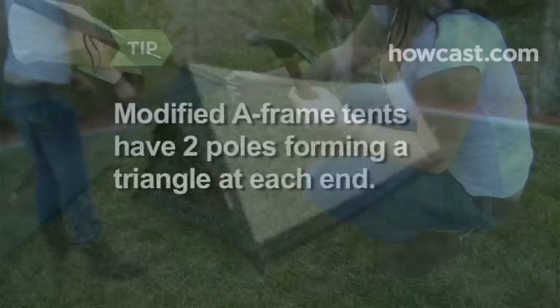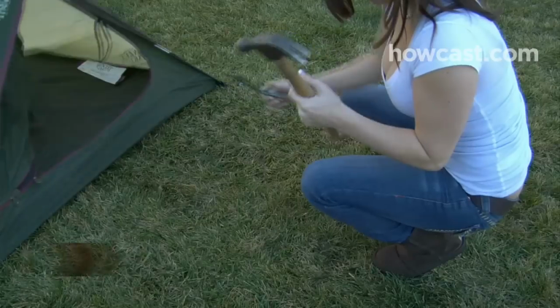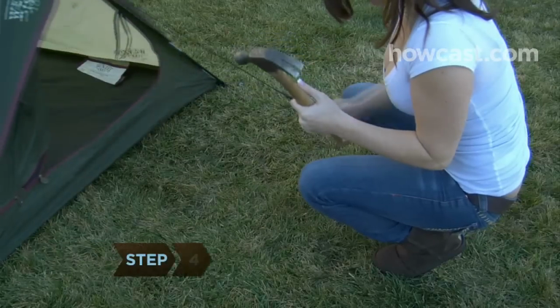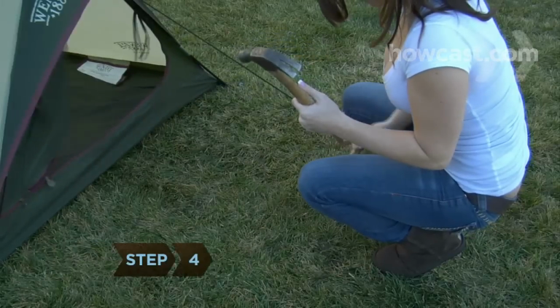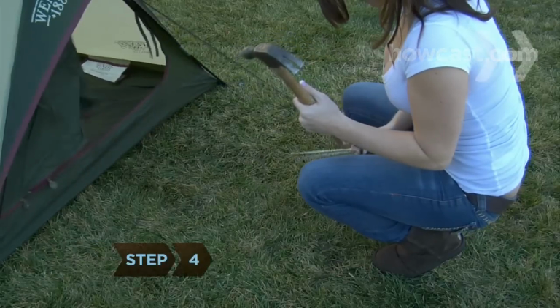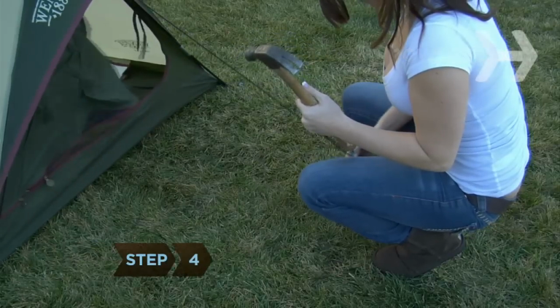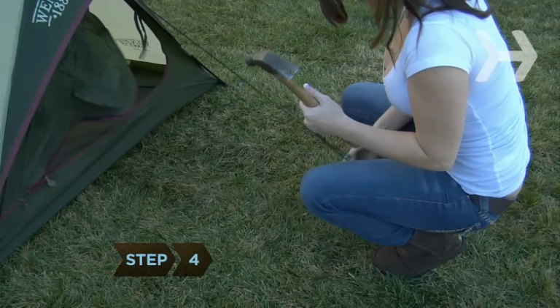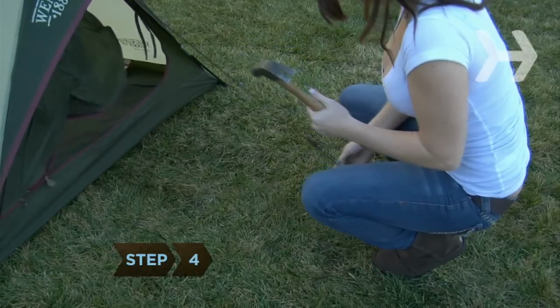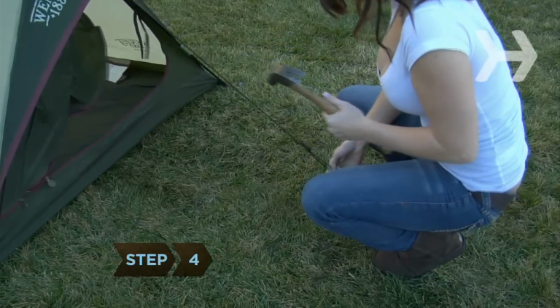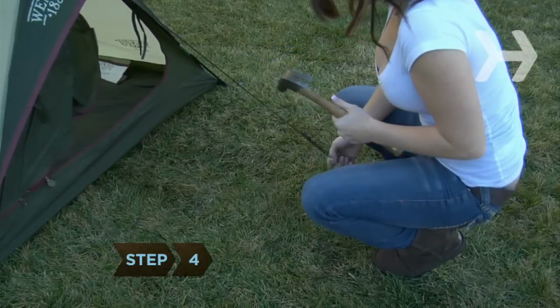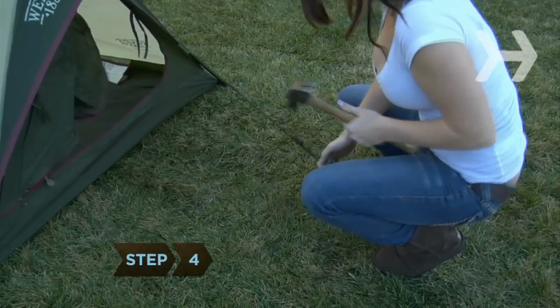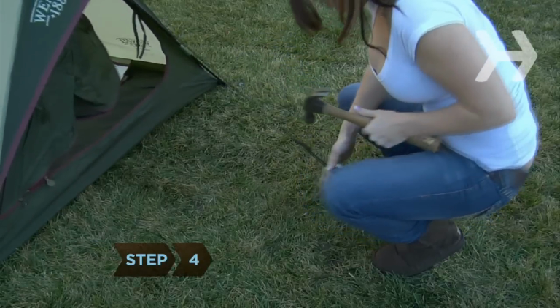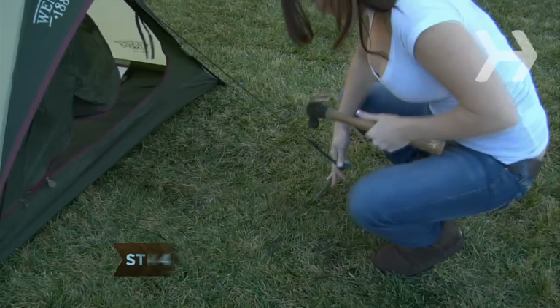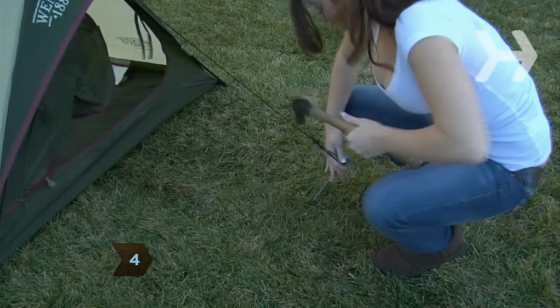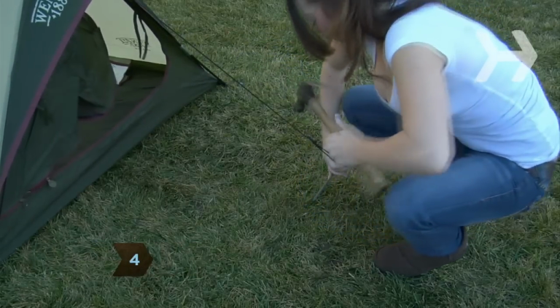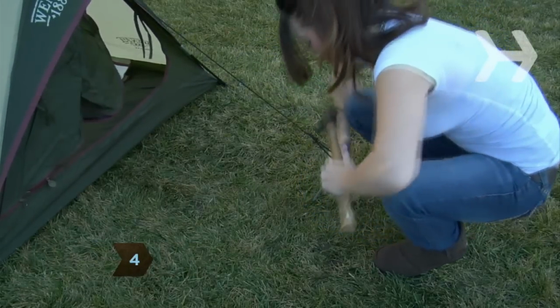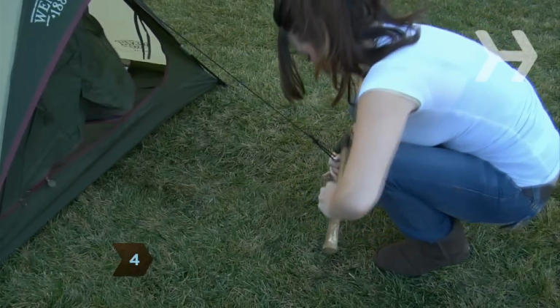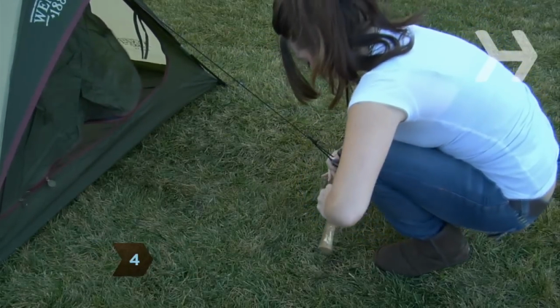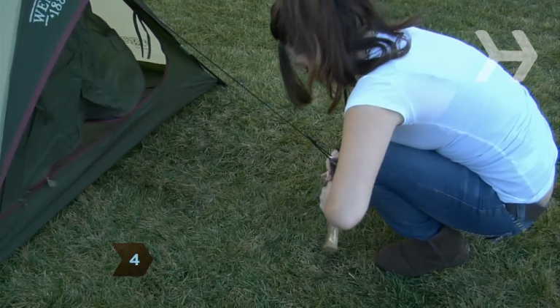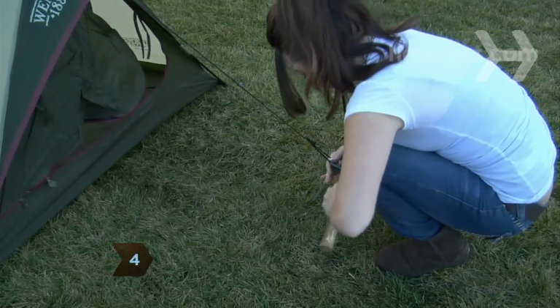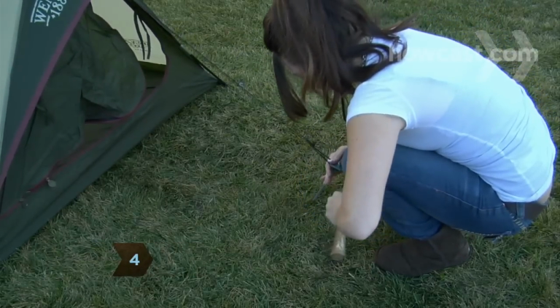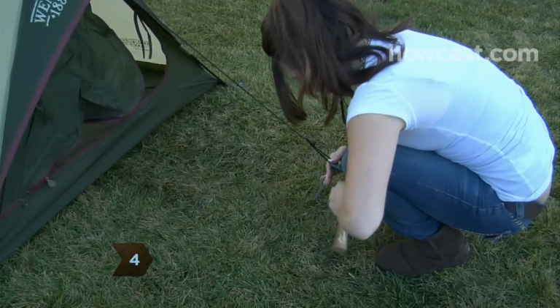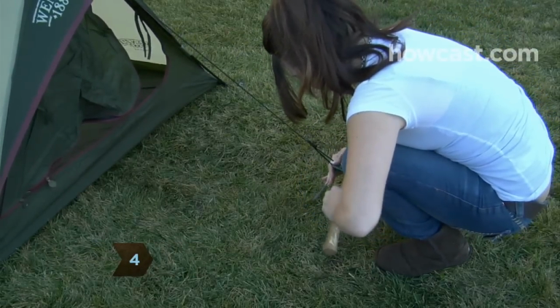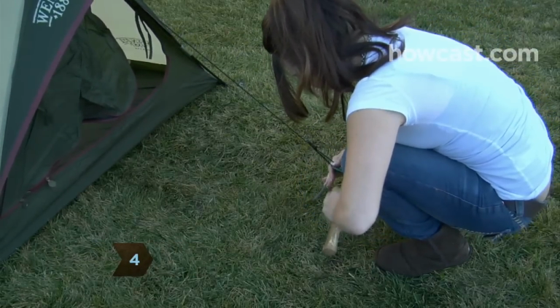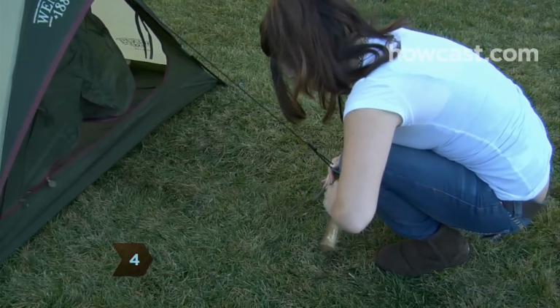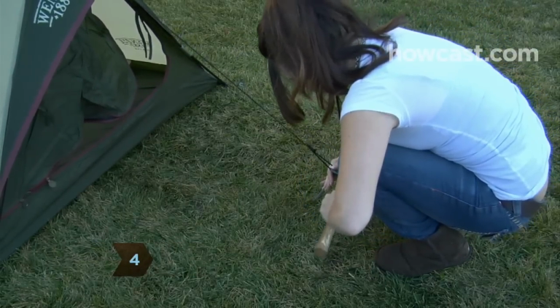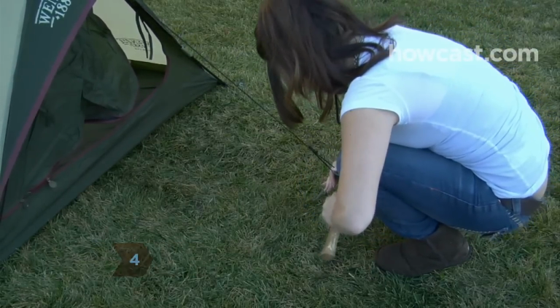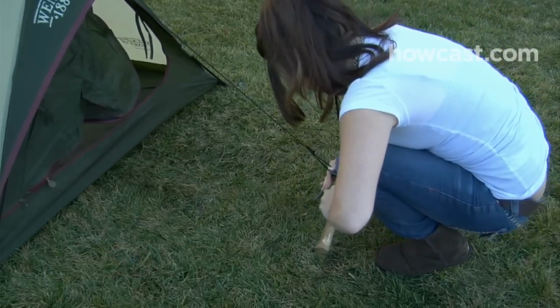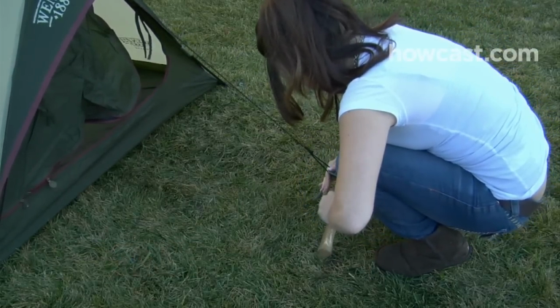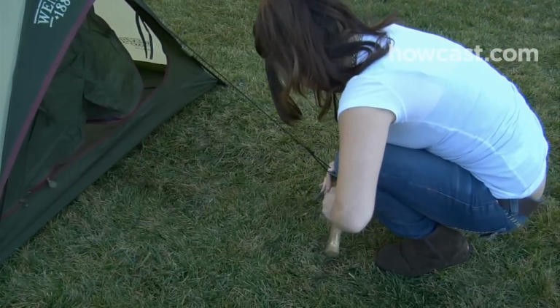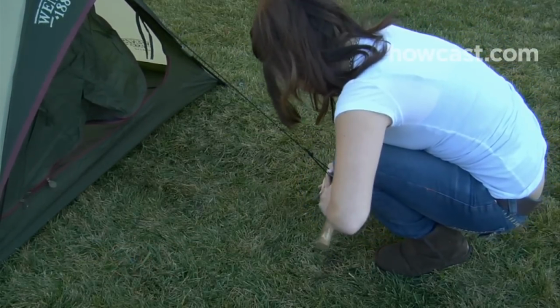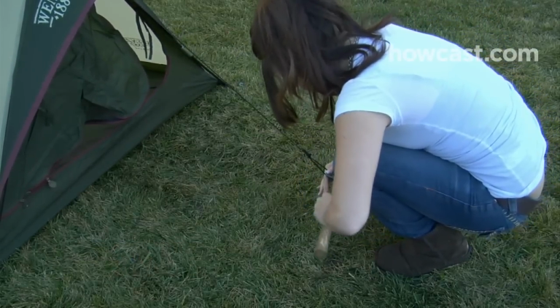Step 4. Secure the tent's guy ropes to ground stakes. Make the guy ropes taut to support the tent.